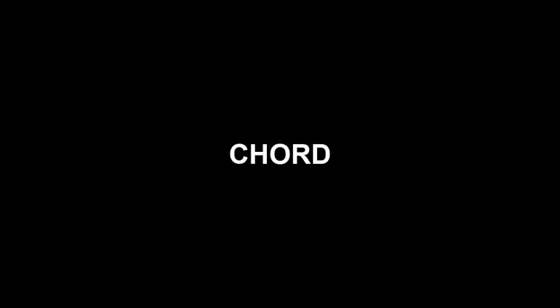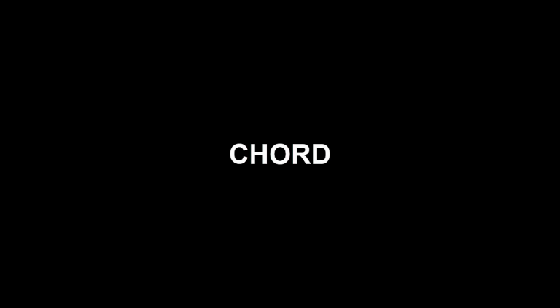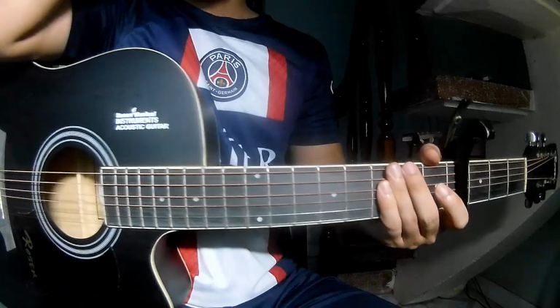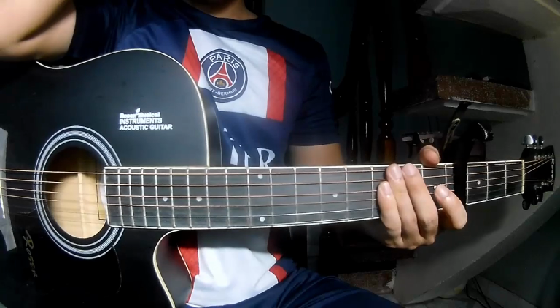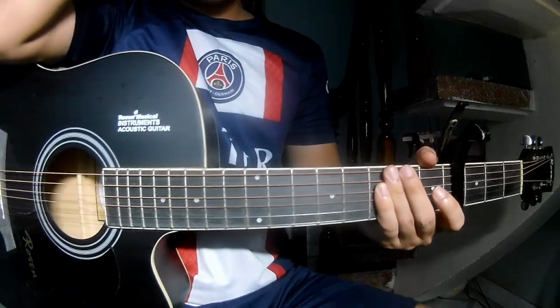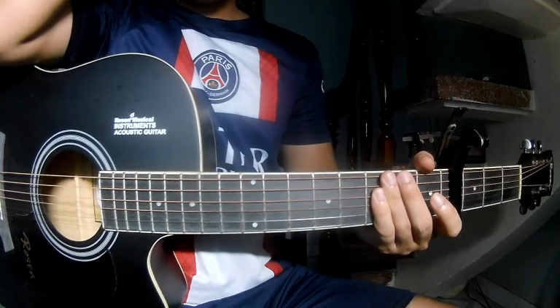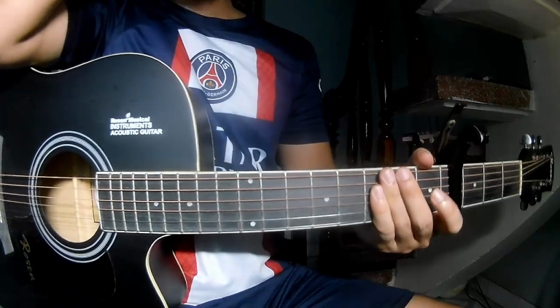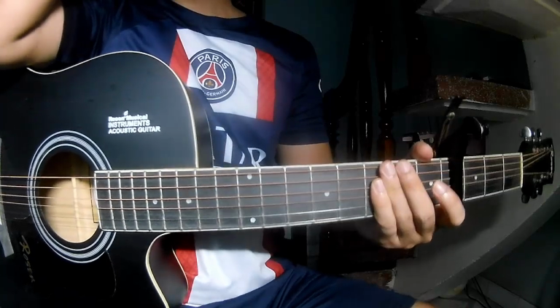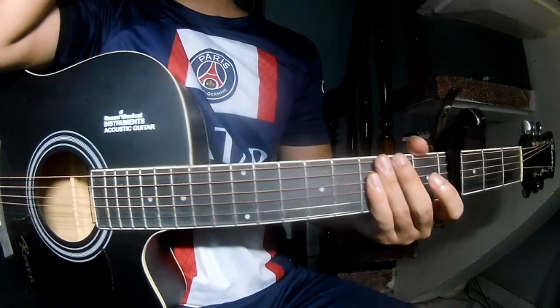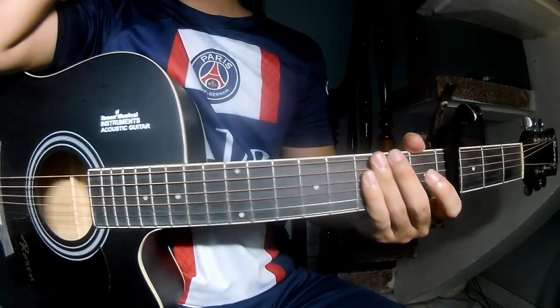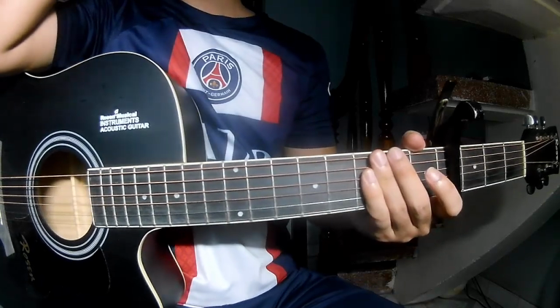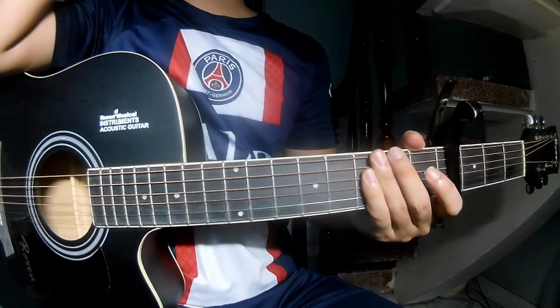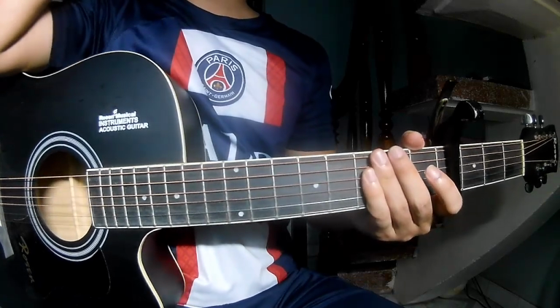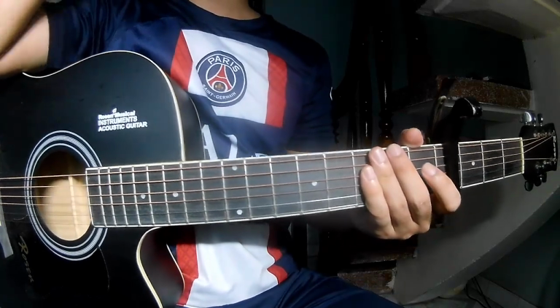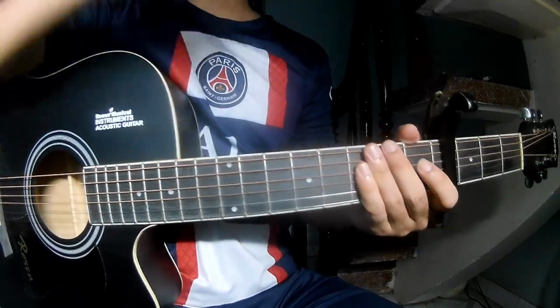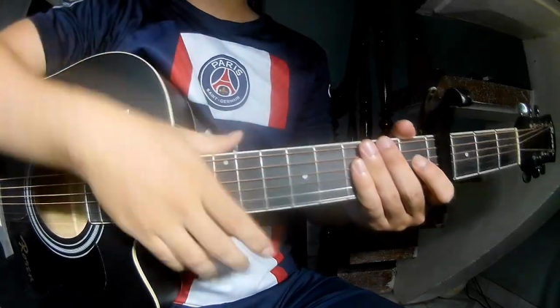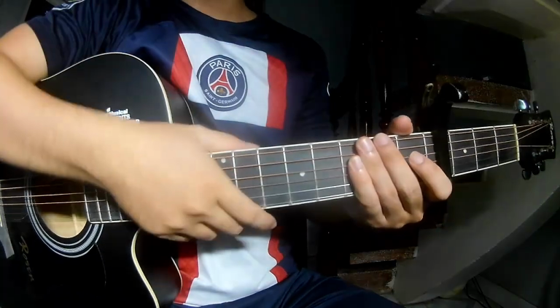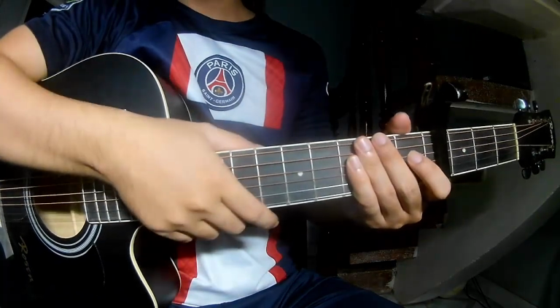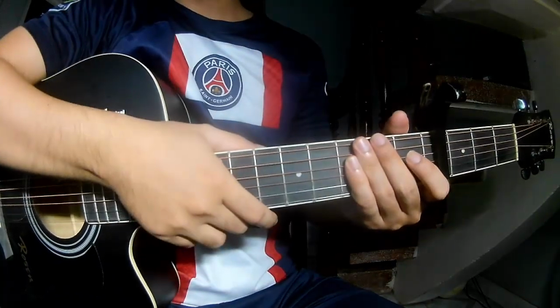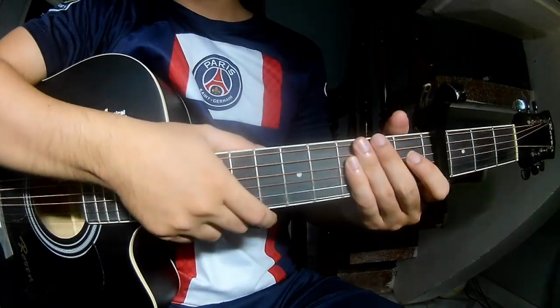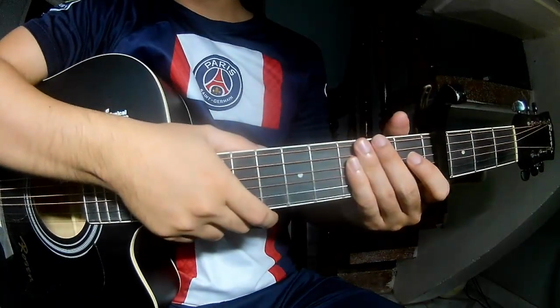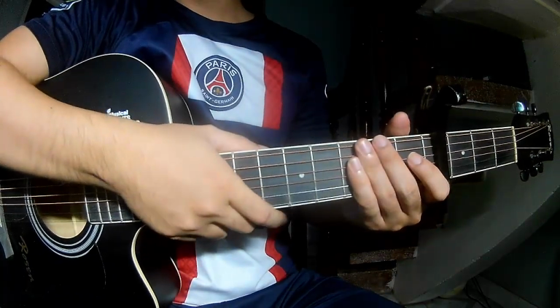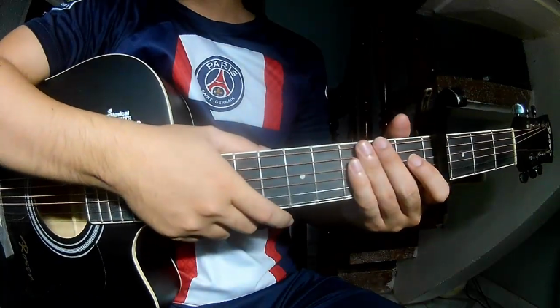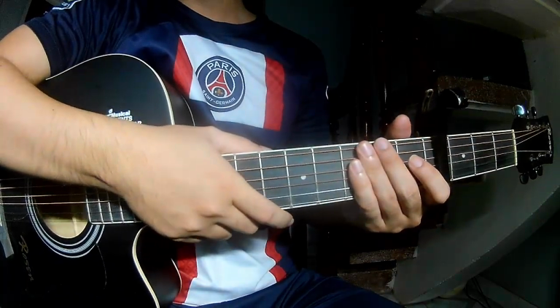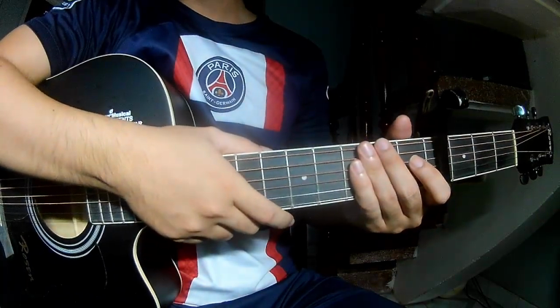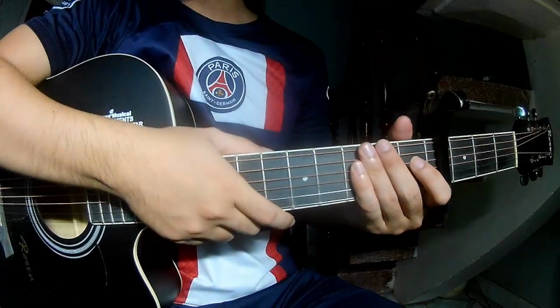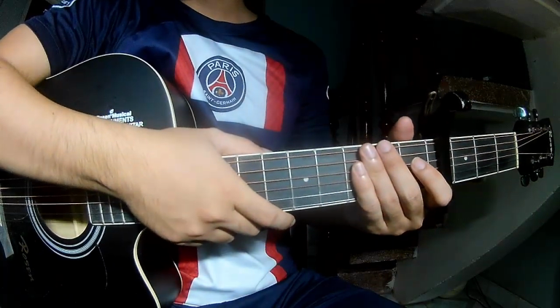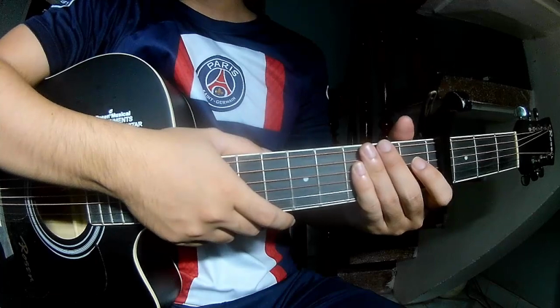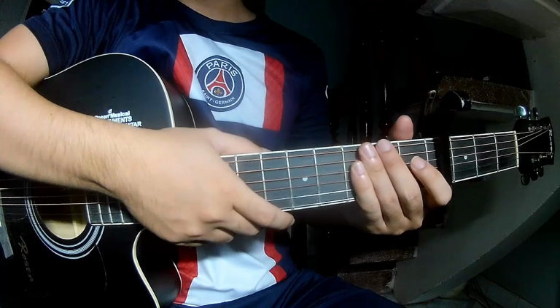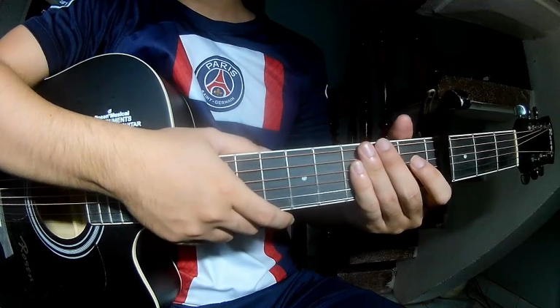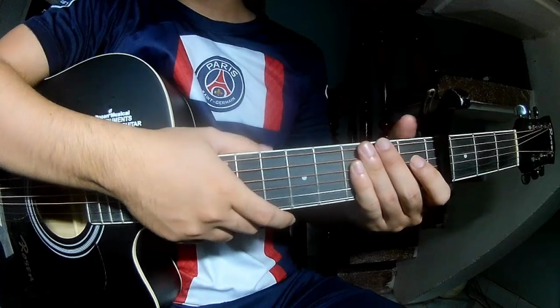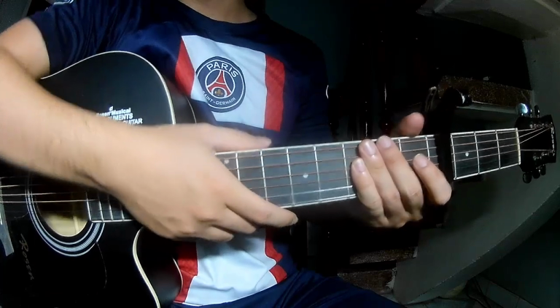Hi everyone, today we see how to play guitar, made by A.G.R.